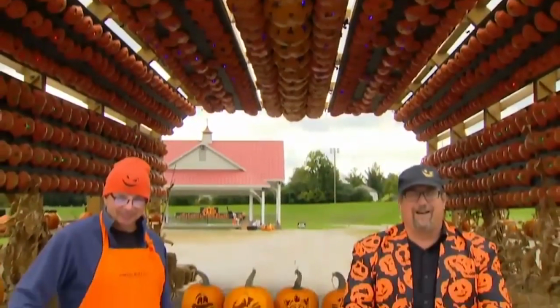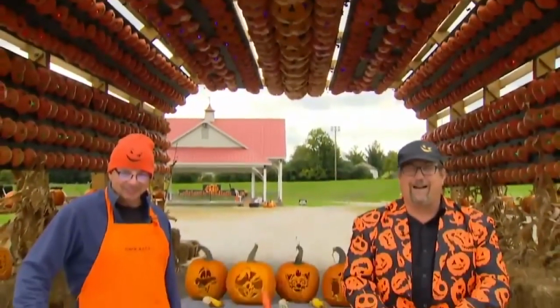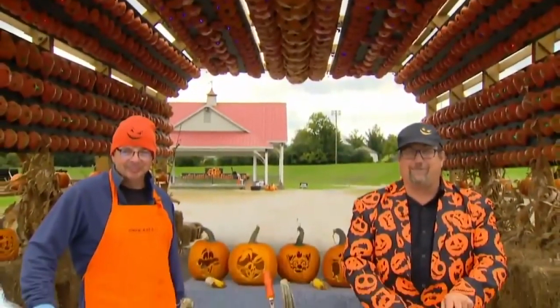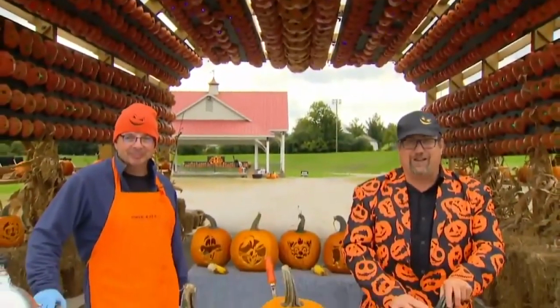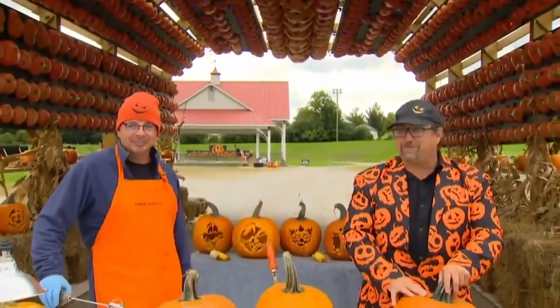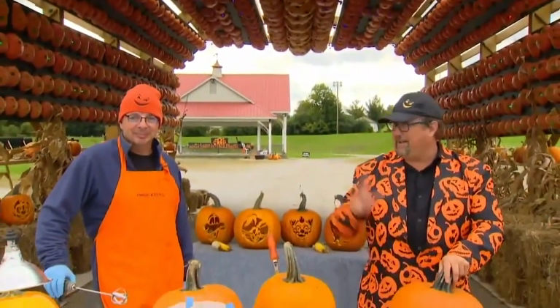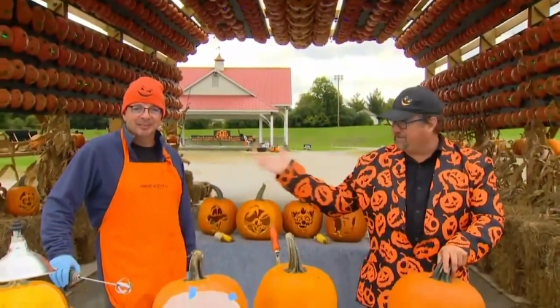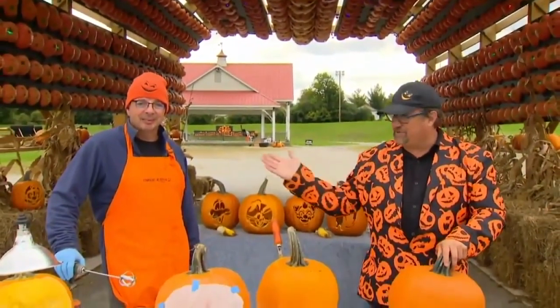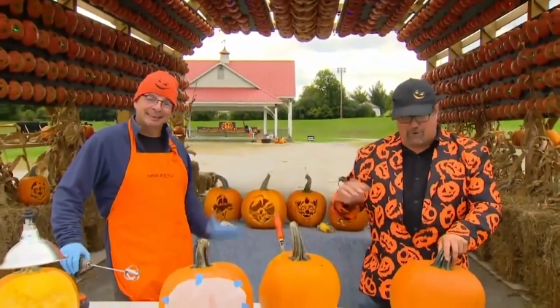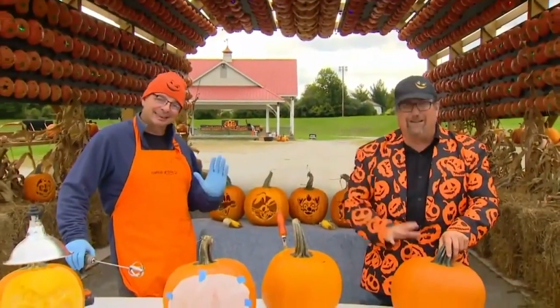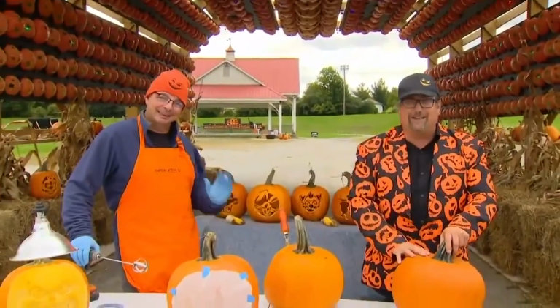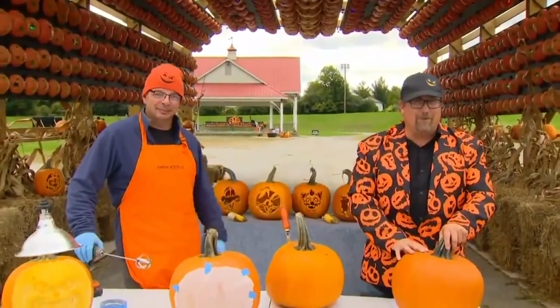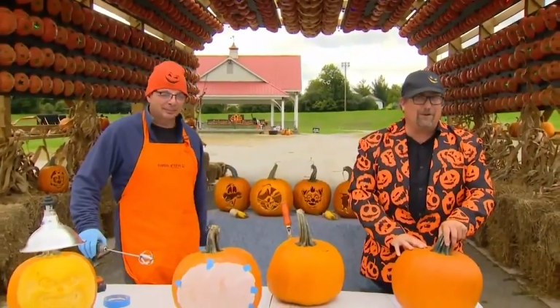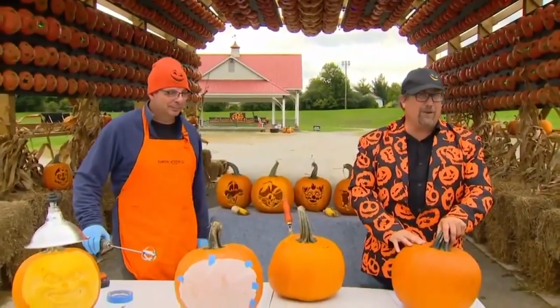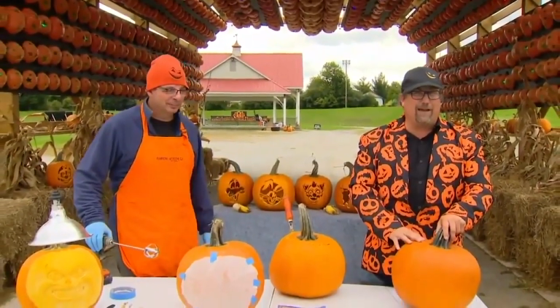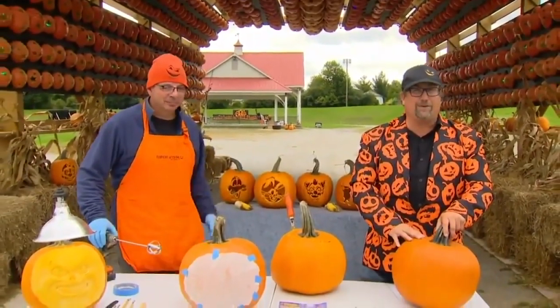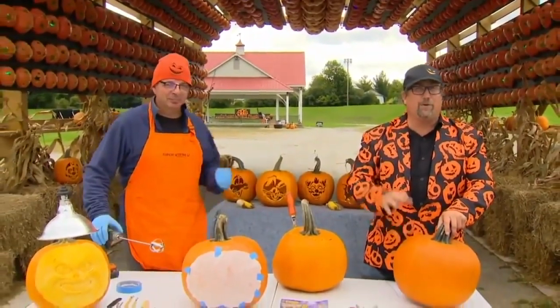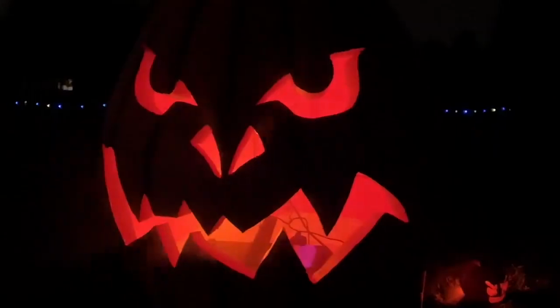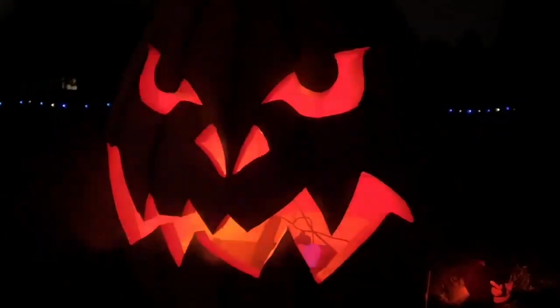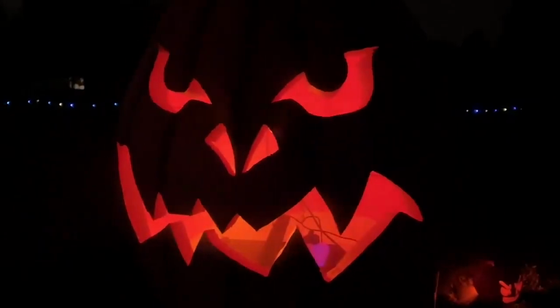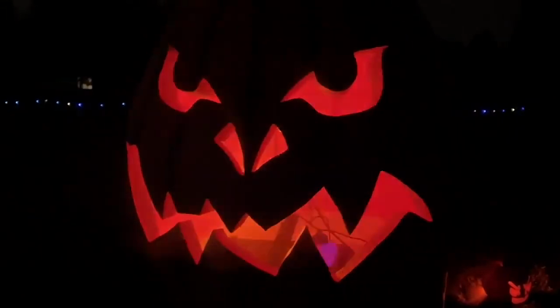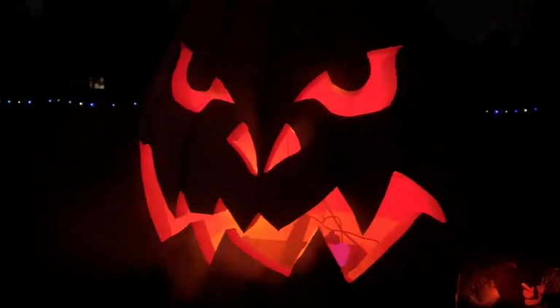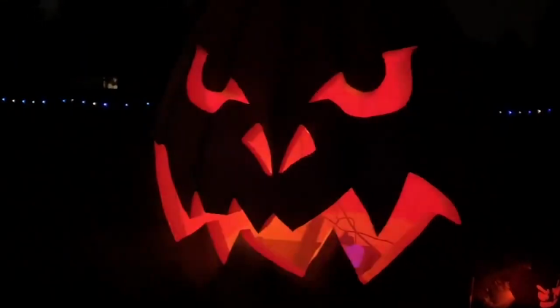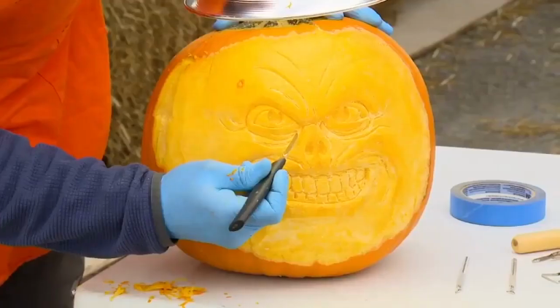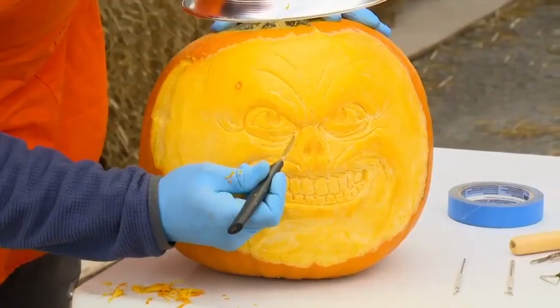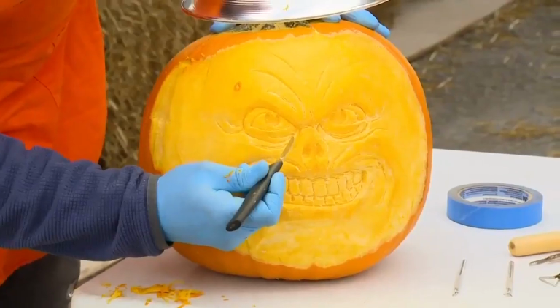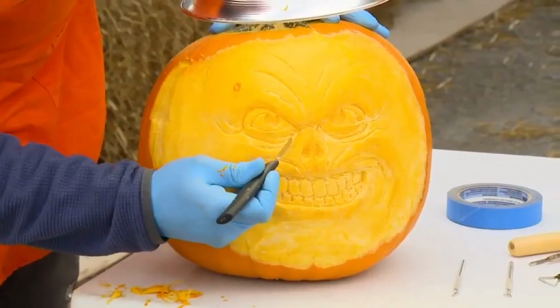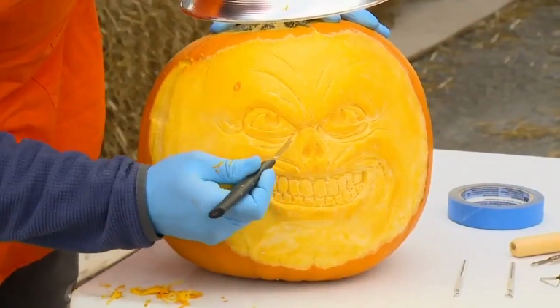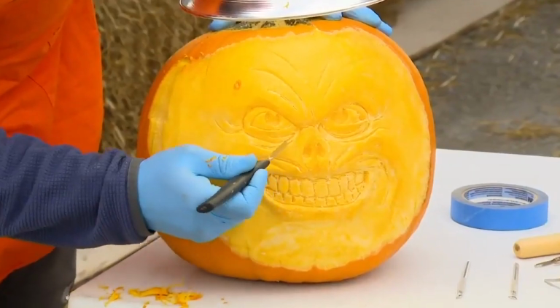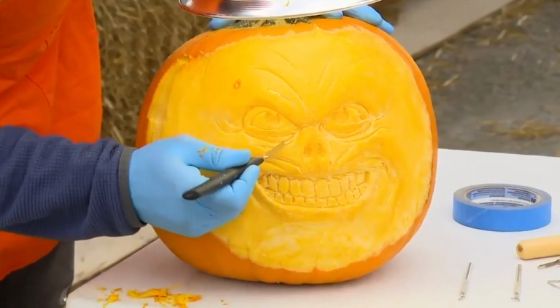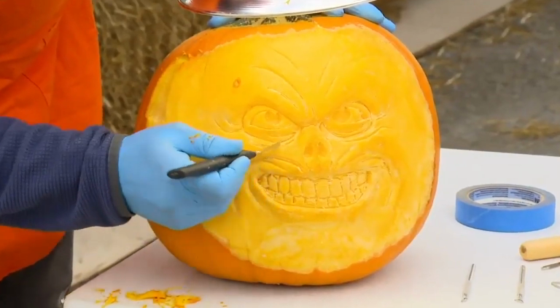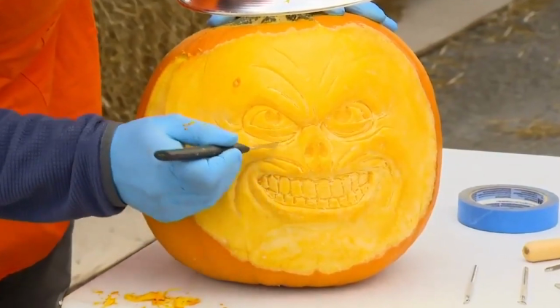Hi, I'm James and this is Joe. Today we're going to show you how to do jack-o'-lantern carvings as well as some pumpkin sculptures.